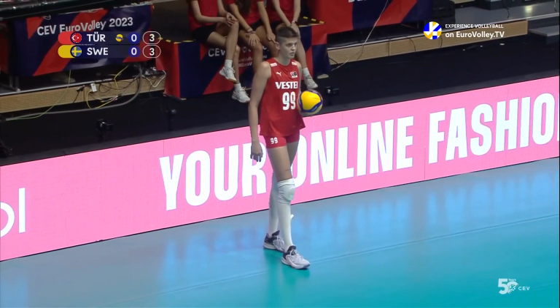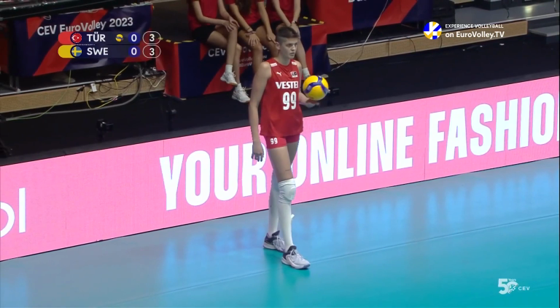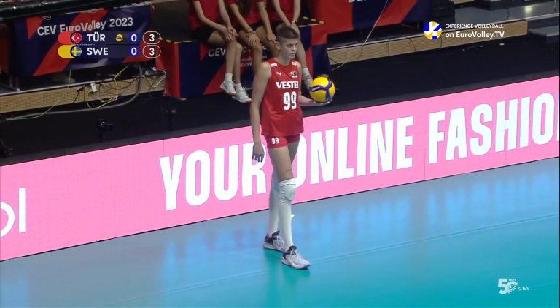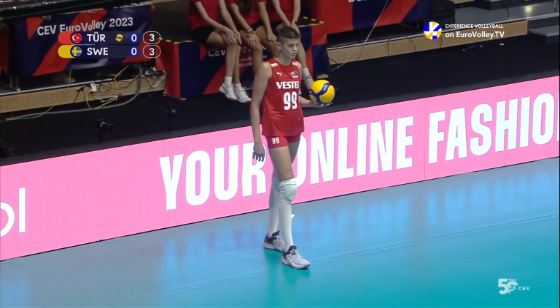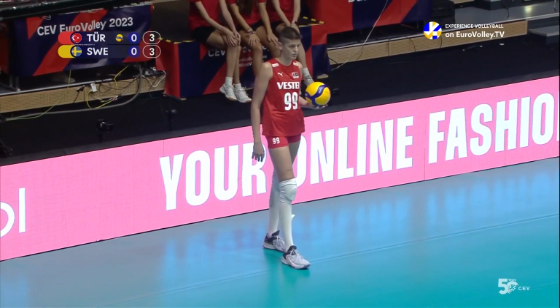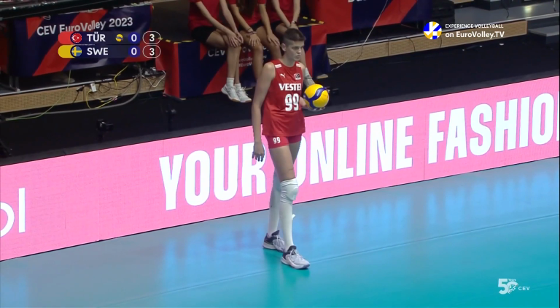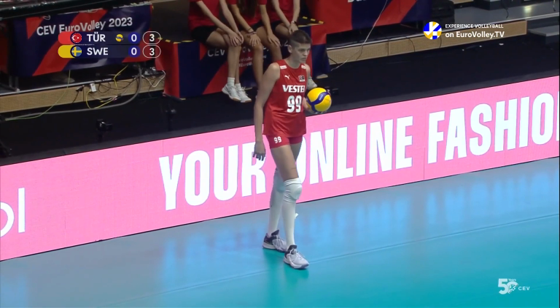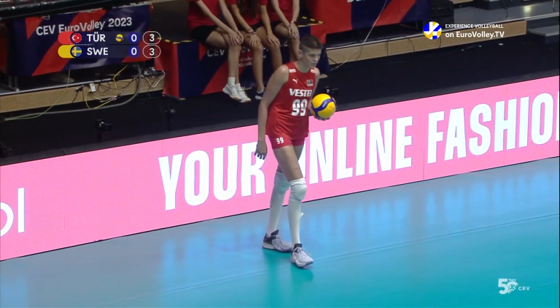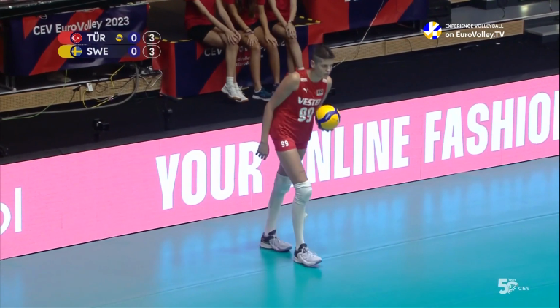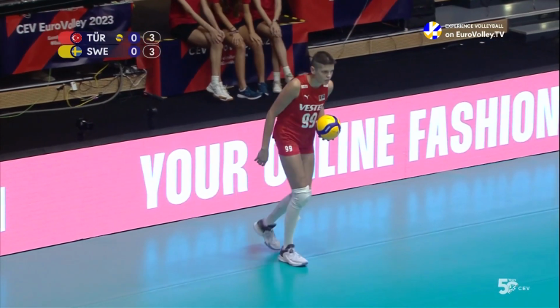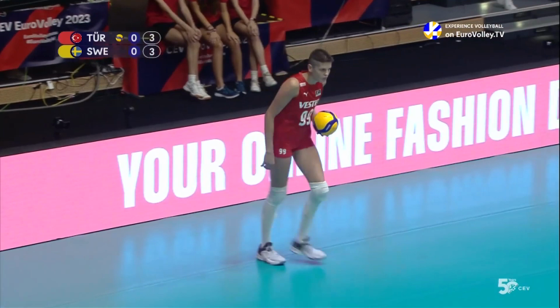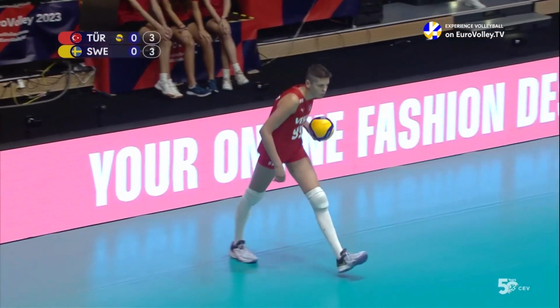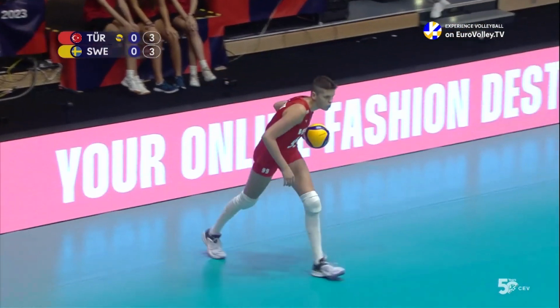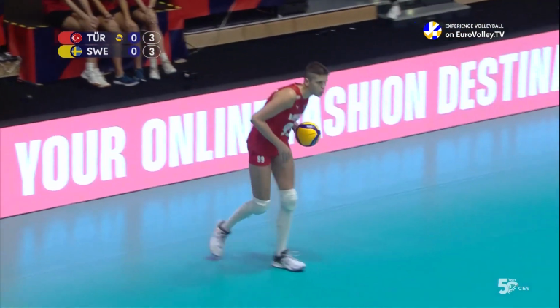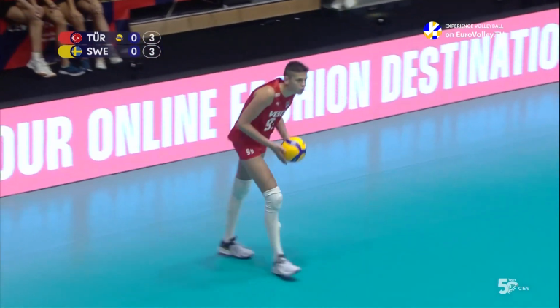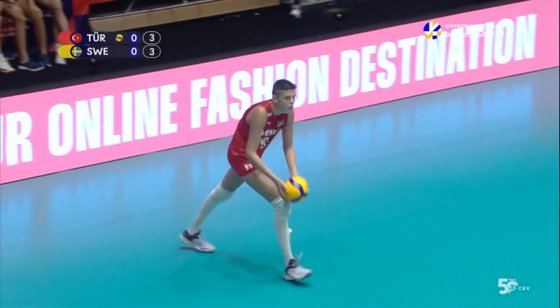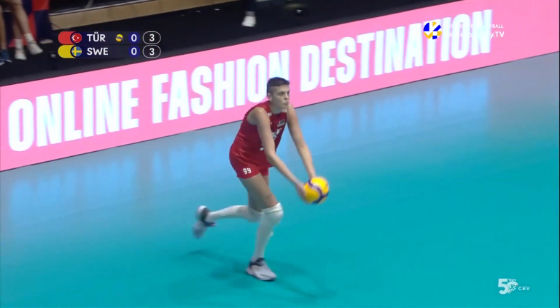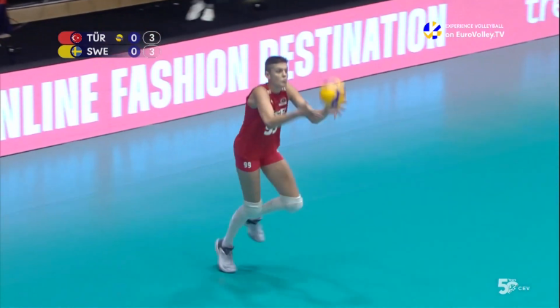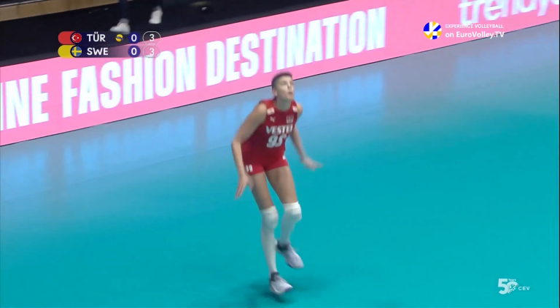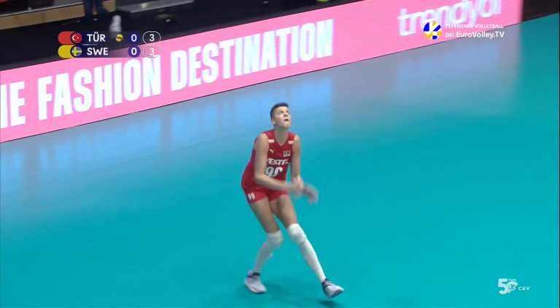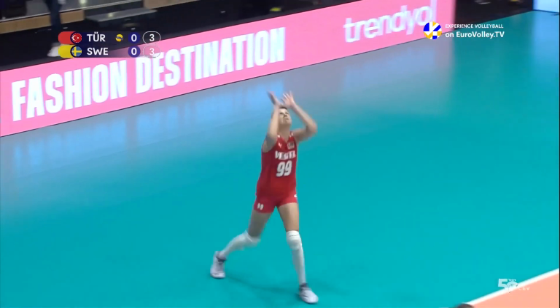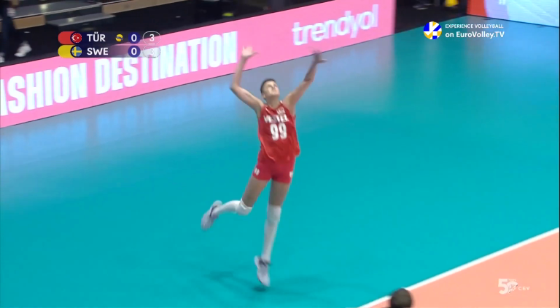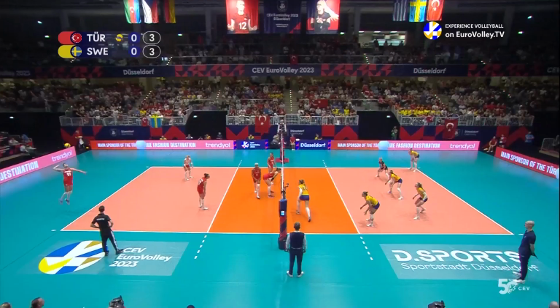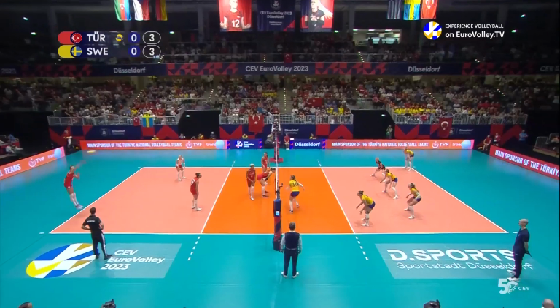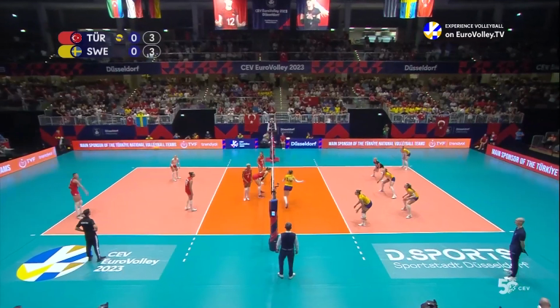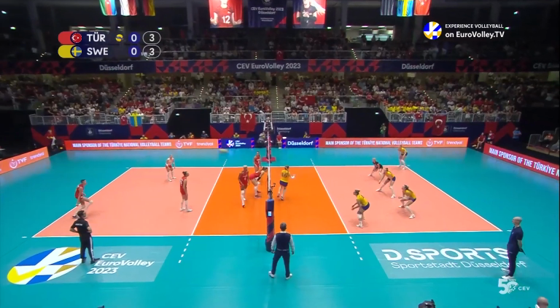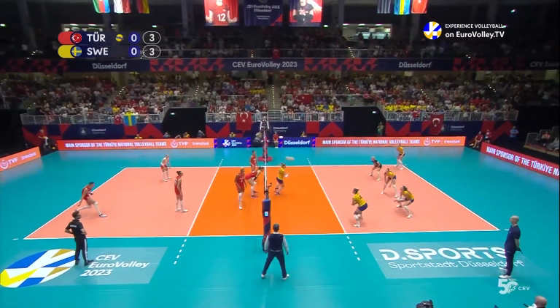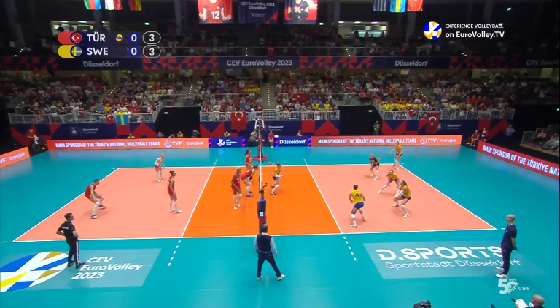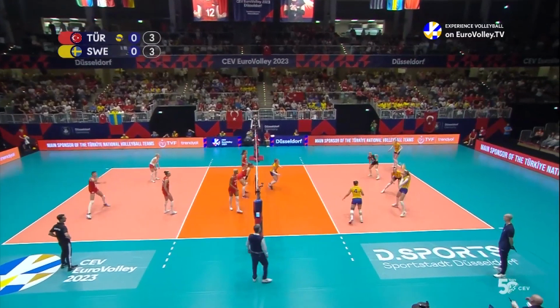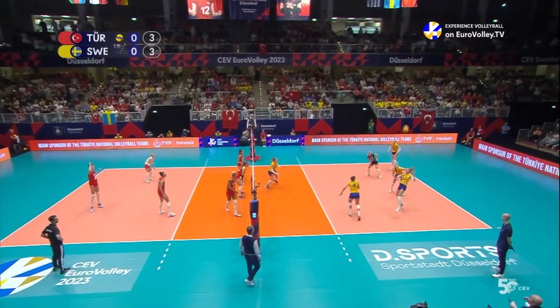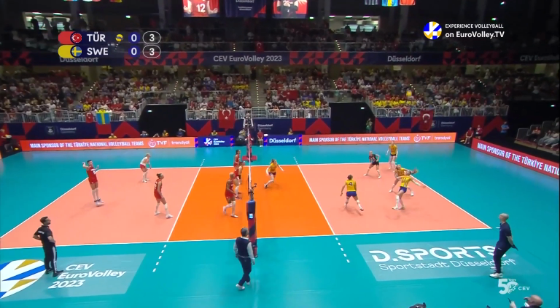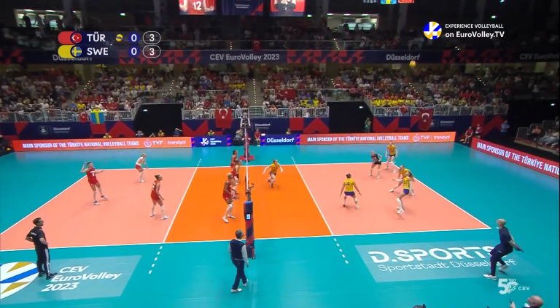It did indeed, that ball nibbling the end line, which means Karakert will serve at three all.